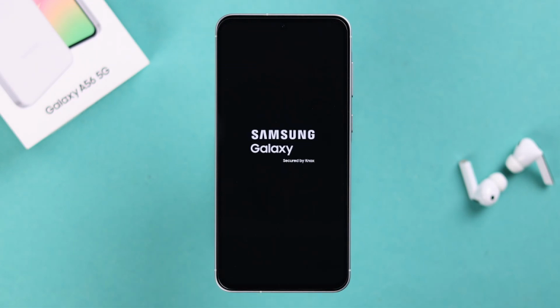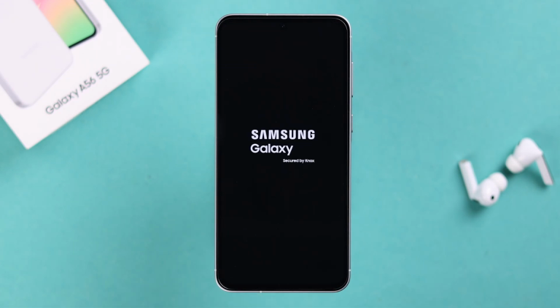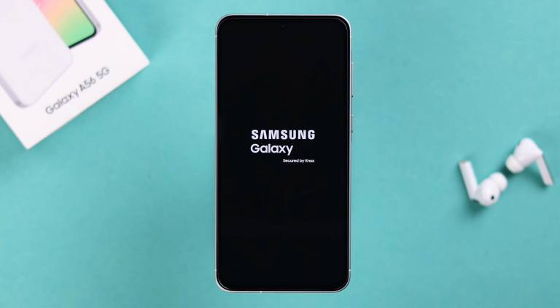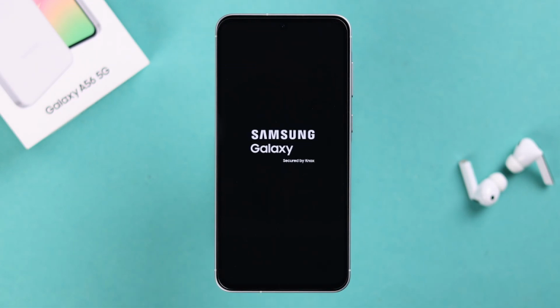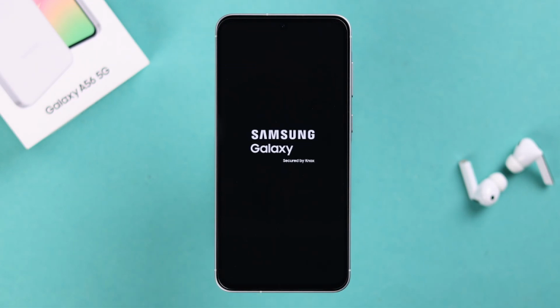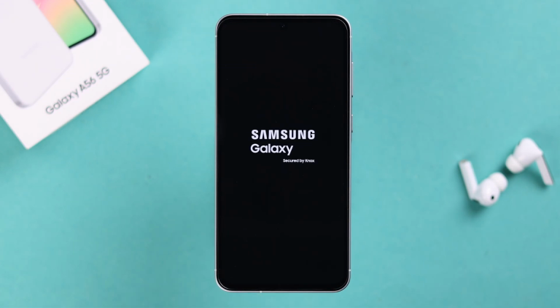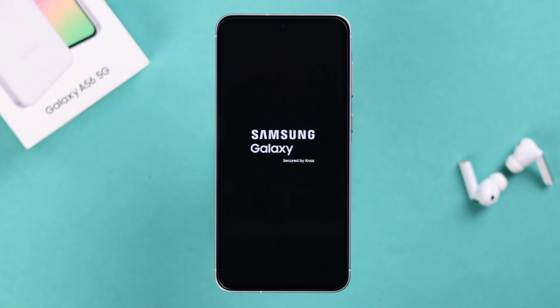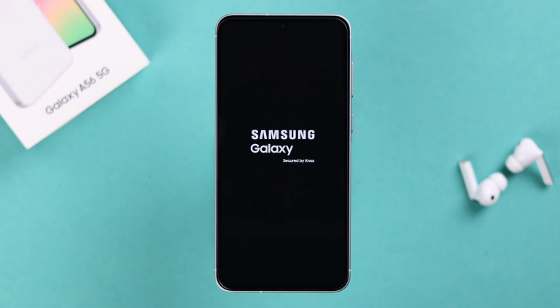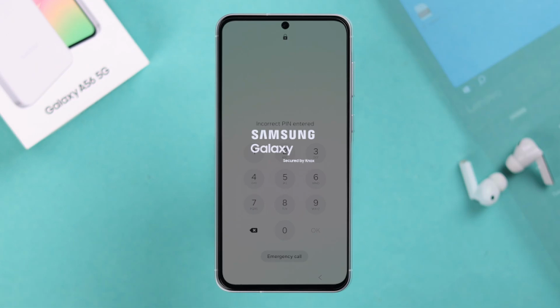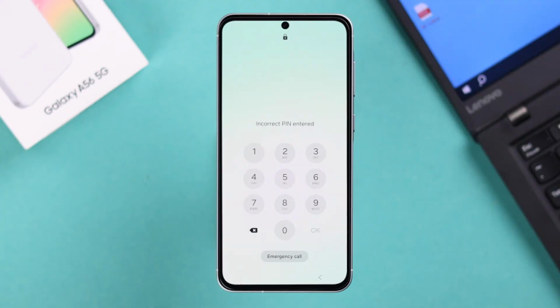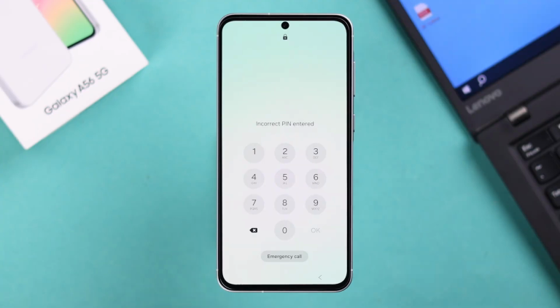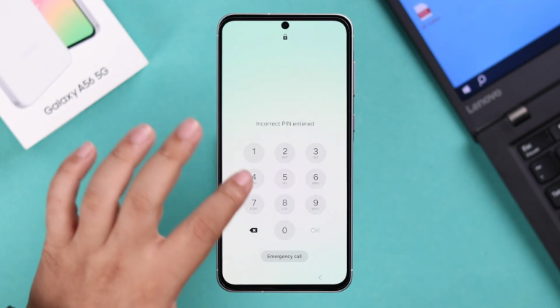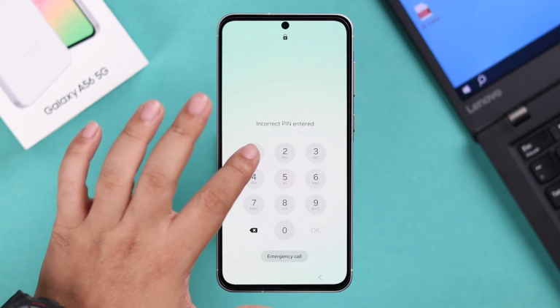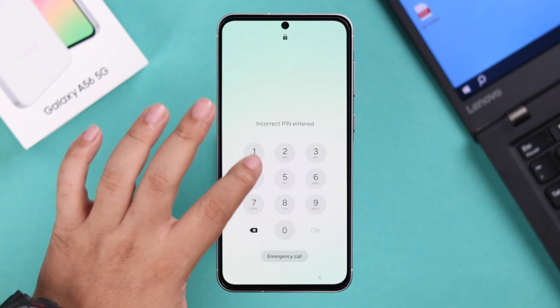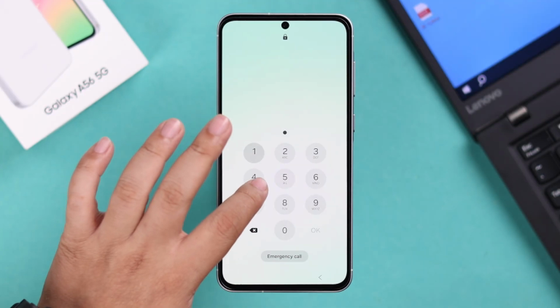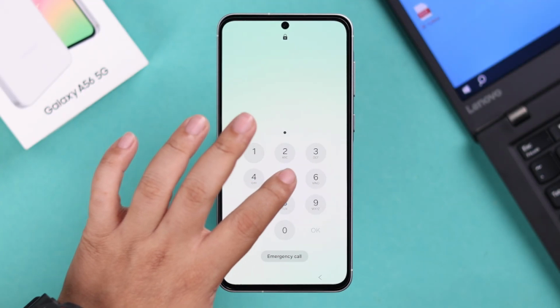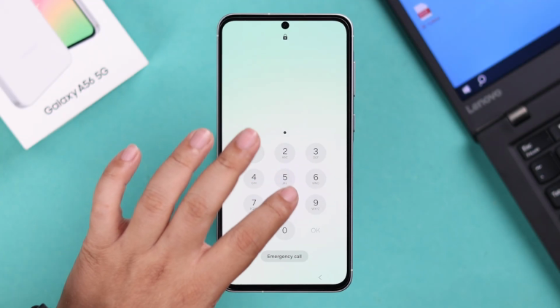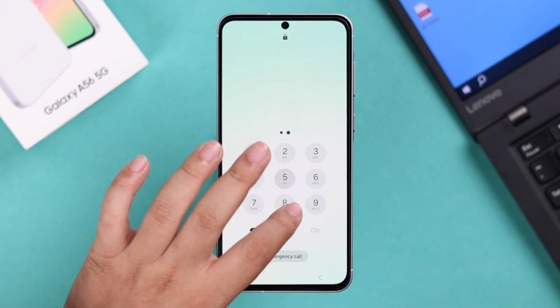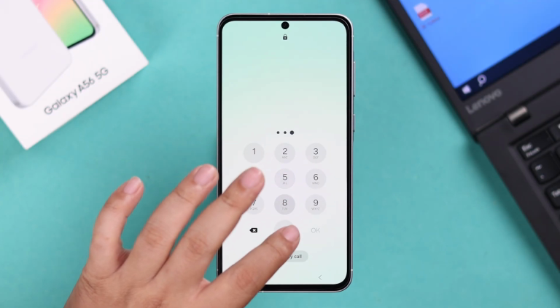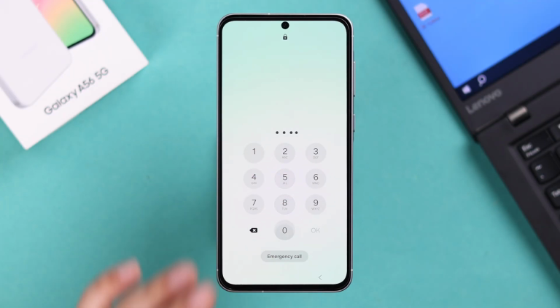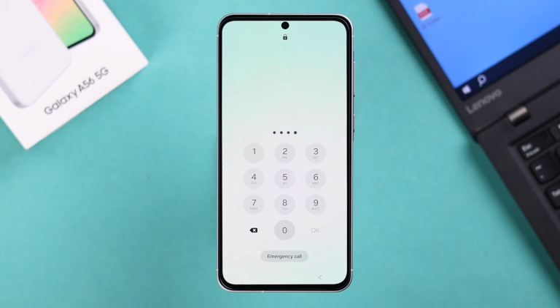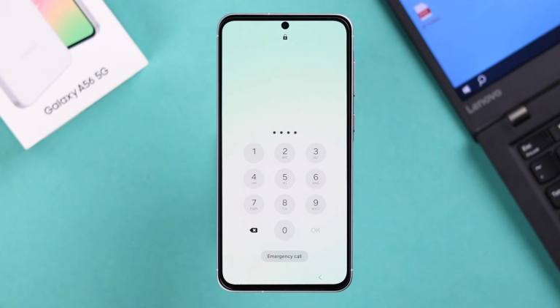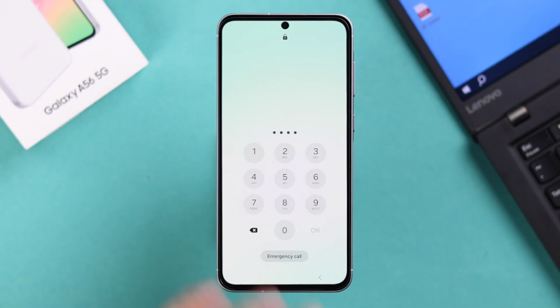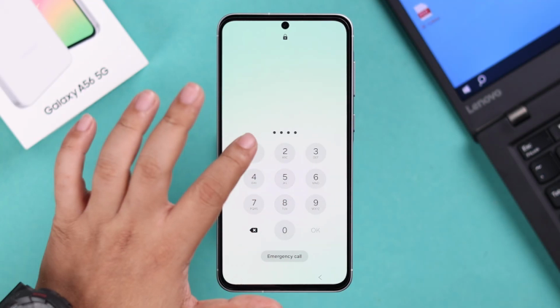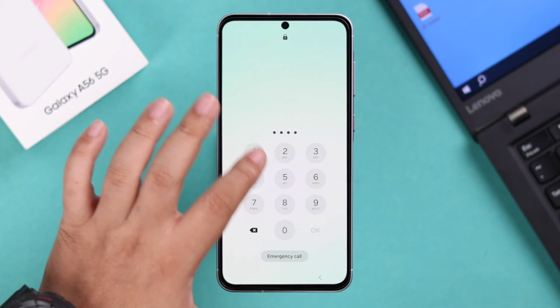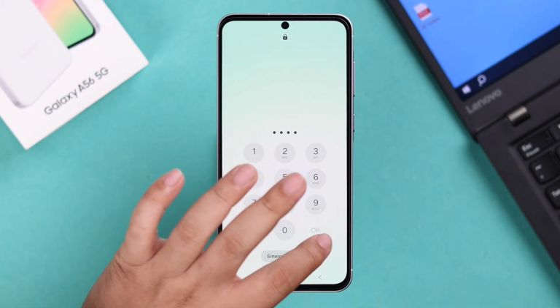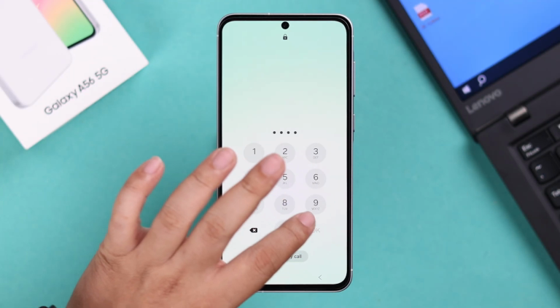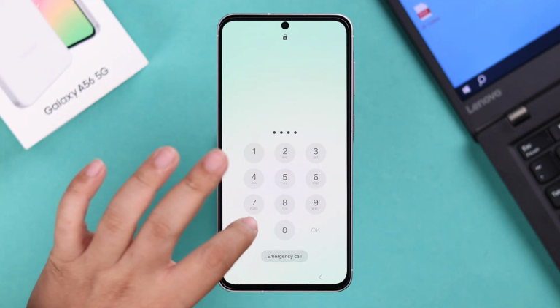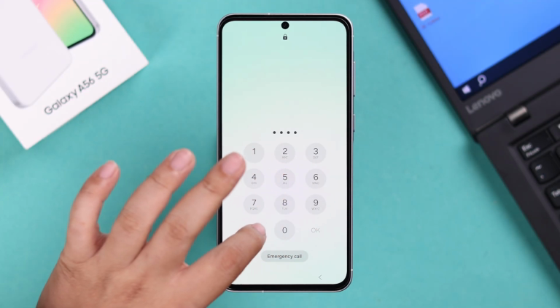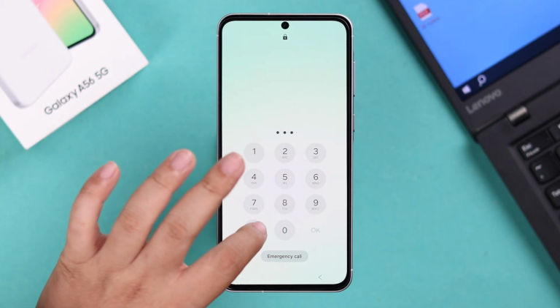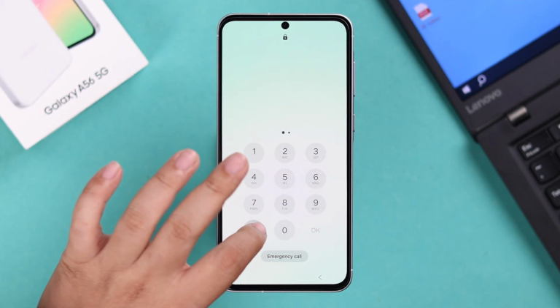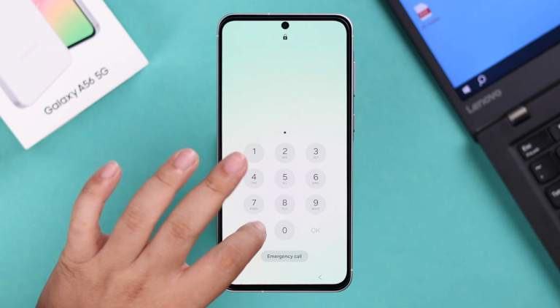If you have any screen lock, just enter the screen lock password or PIN, and then simply tap Delete All. This will hard reset your device. Now, if you're having an issue like forgetting your password and you're locked out of your device and cannot access Settings, we're going to show you another process.